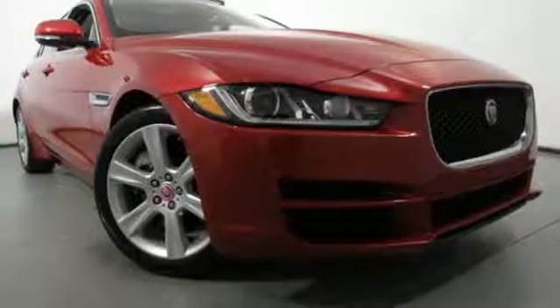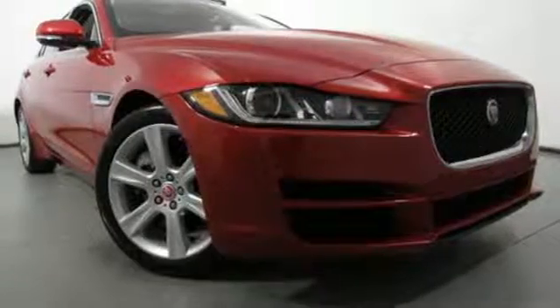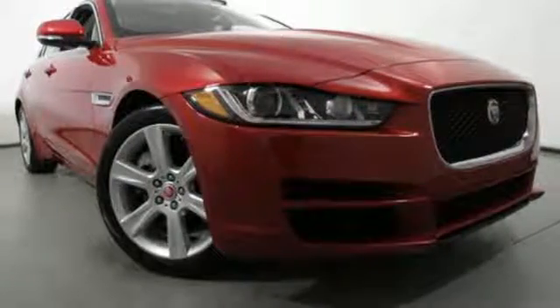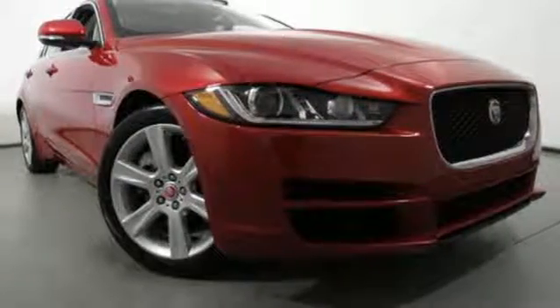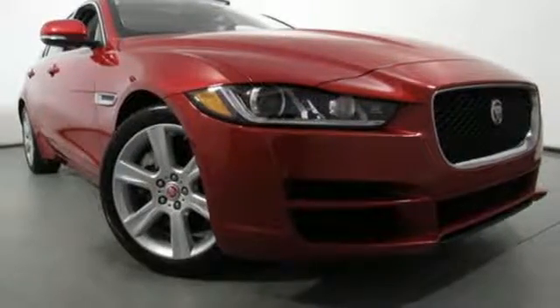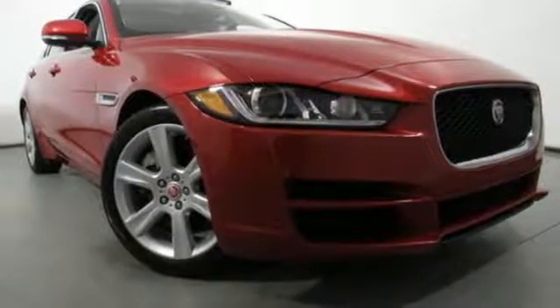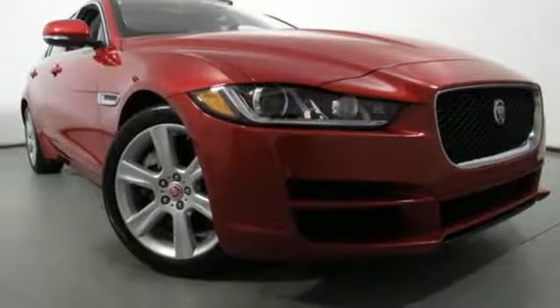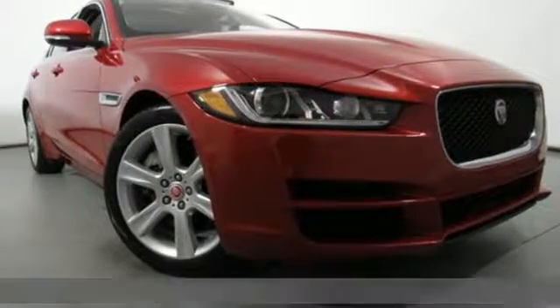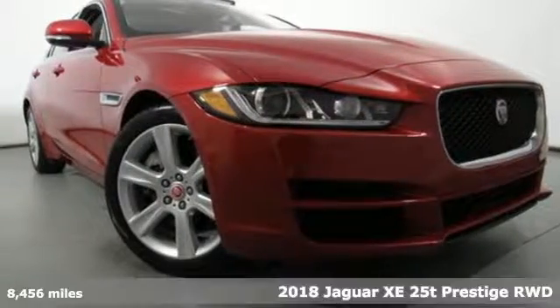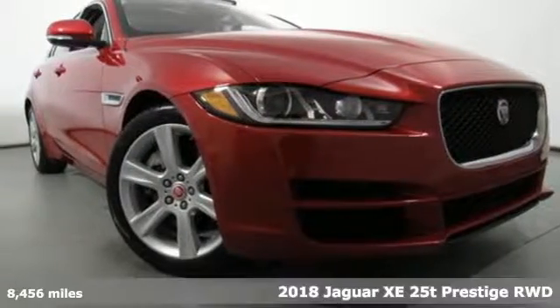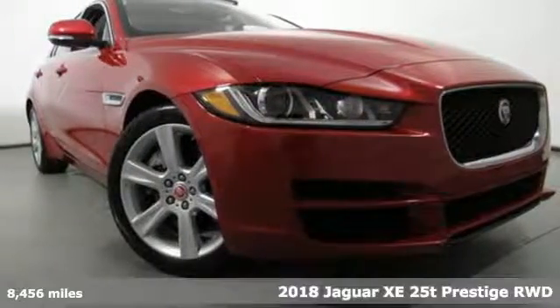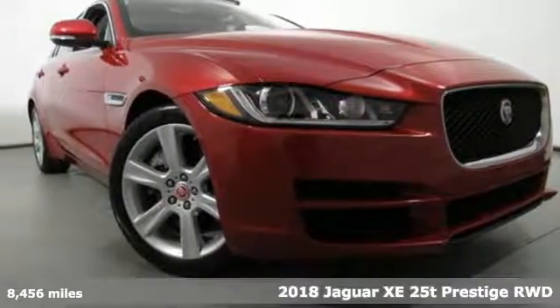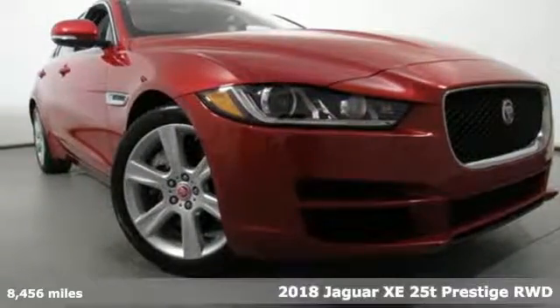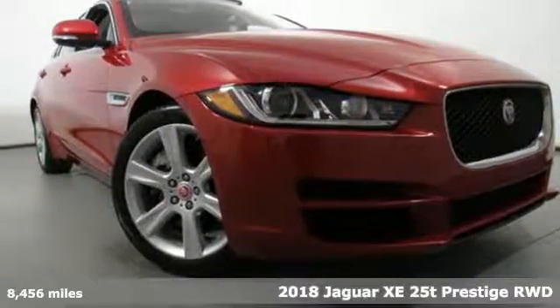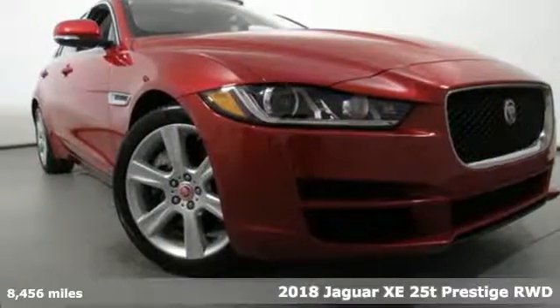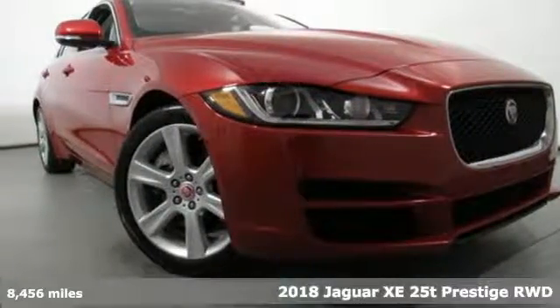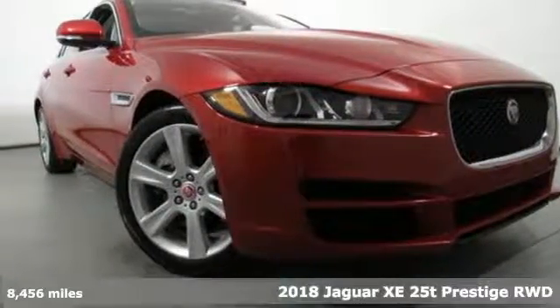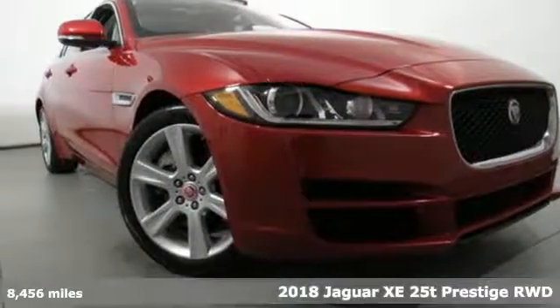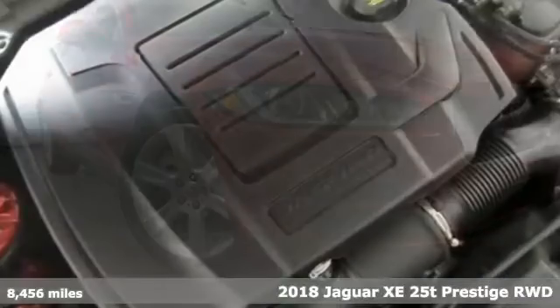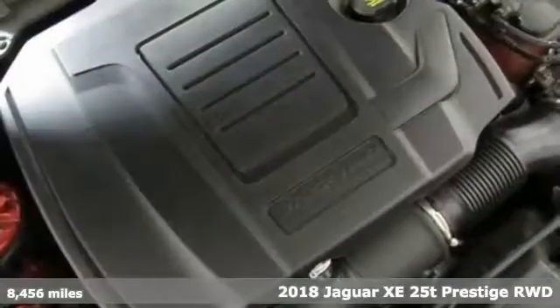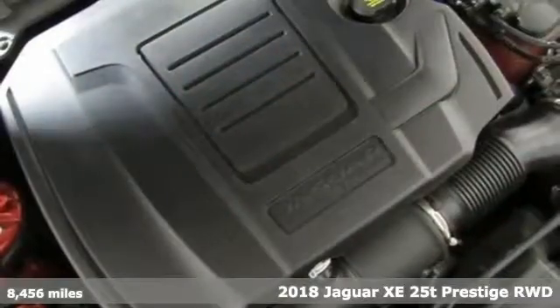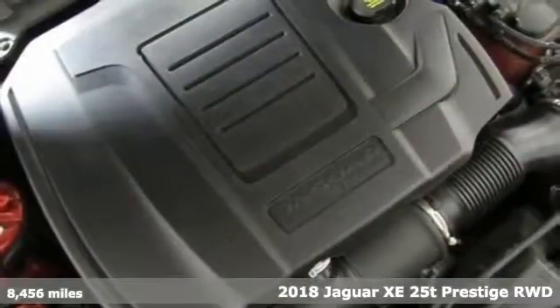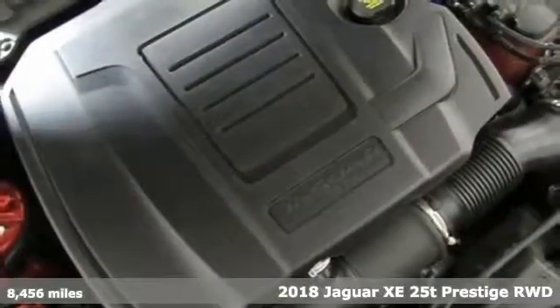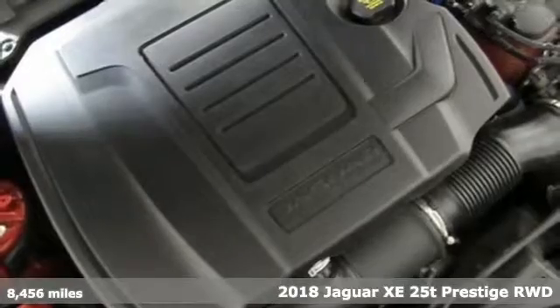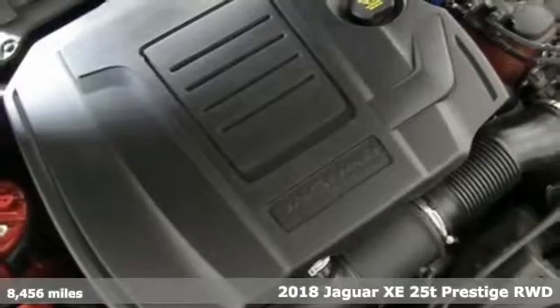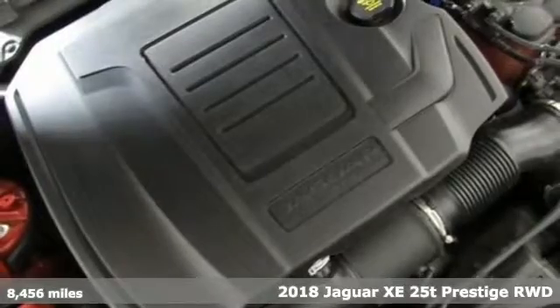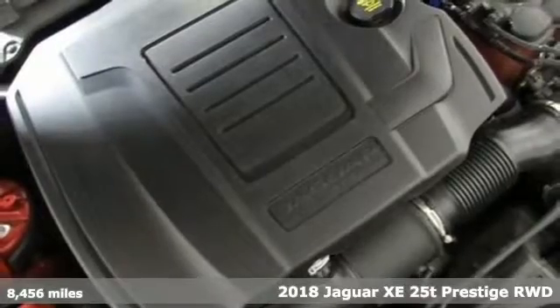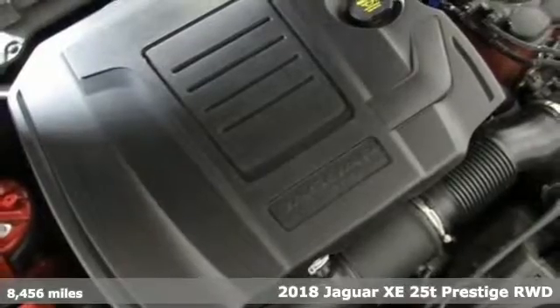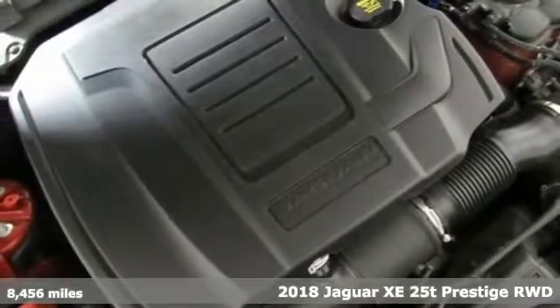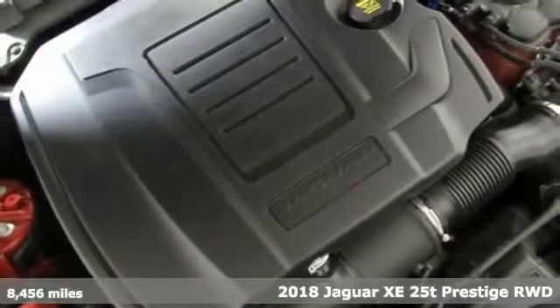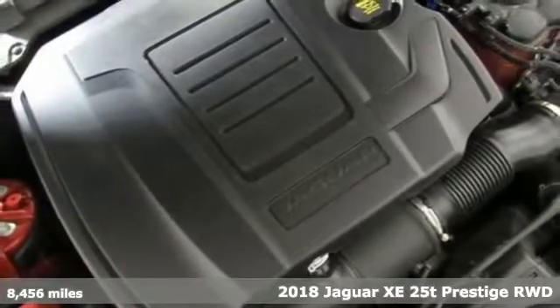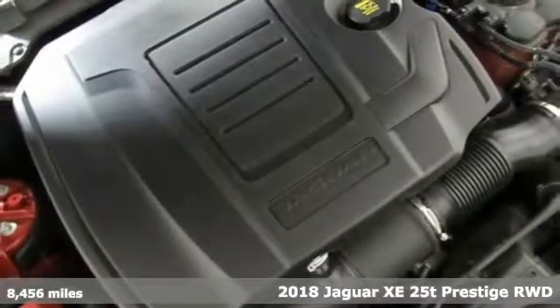Here's a certified 2018 Jaguar XE. Innovation, responsibility, Jaguar.